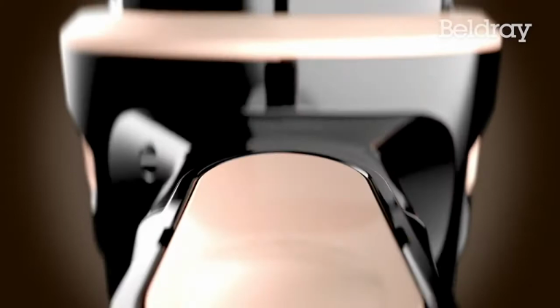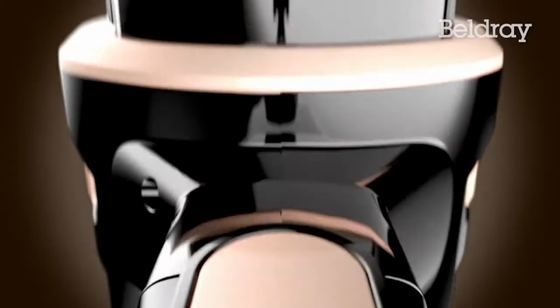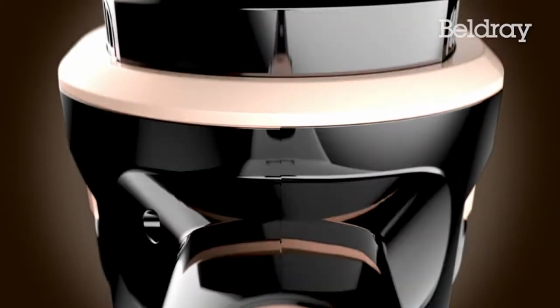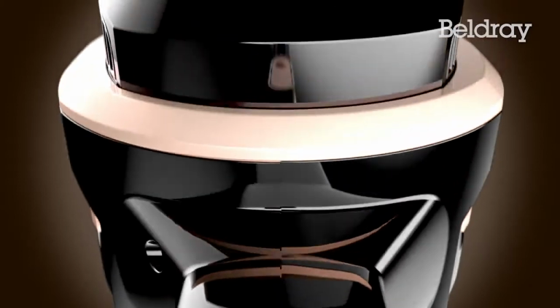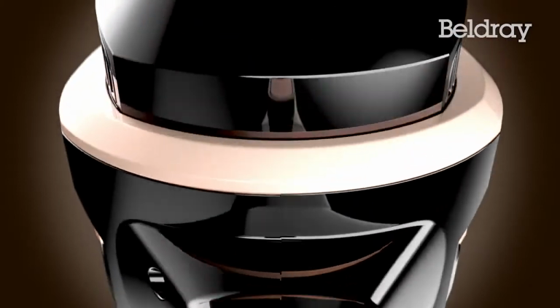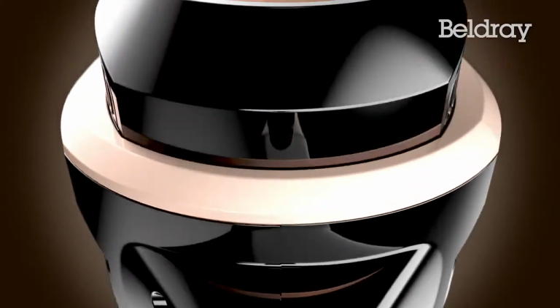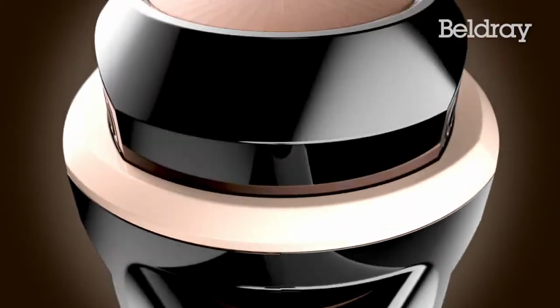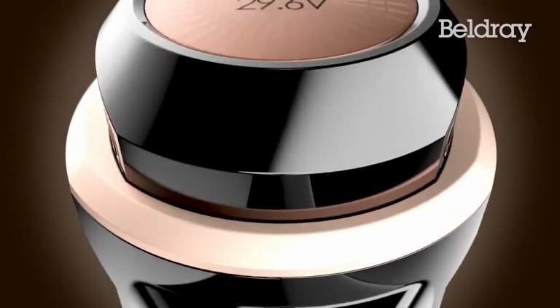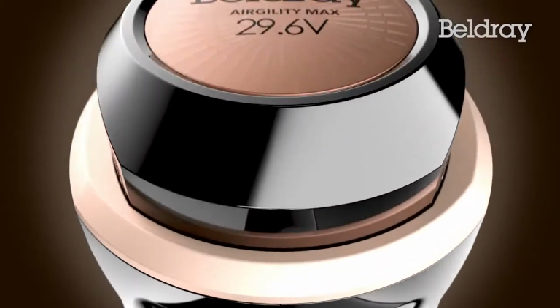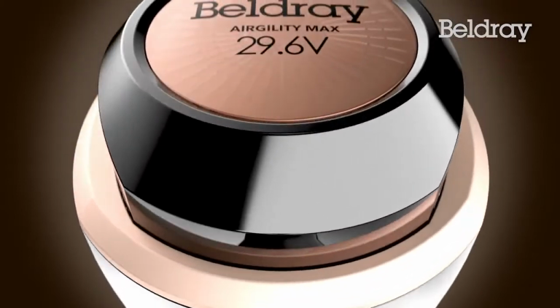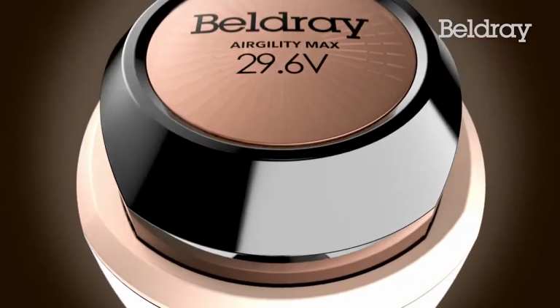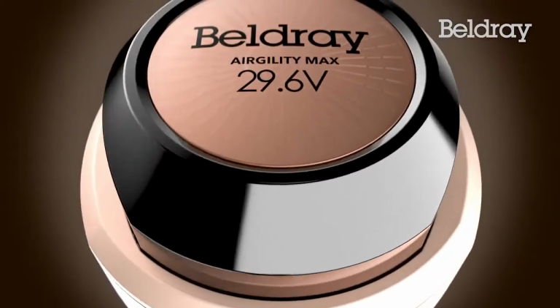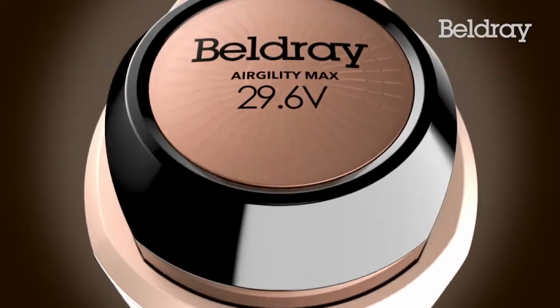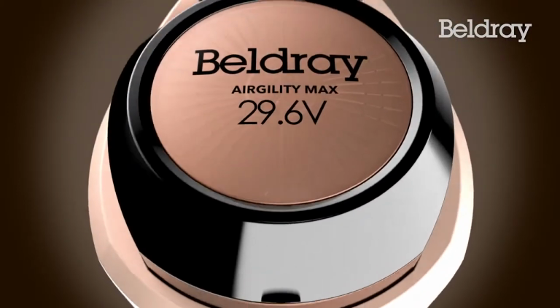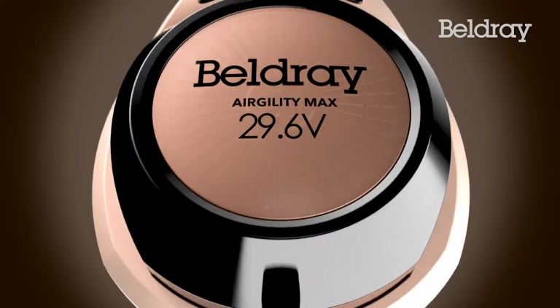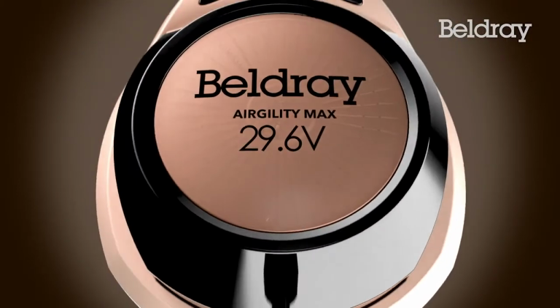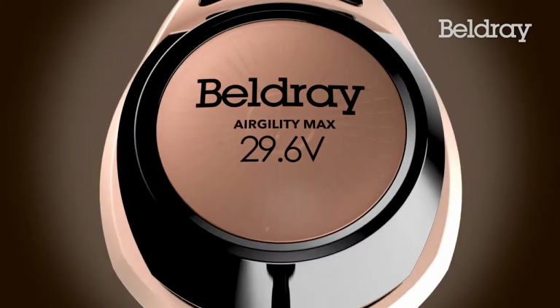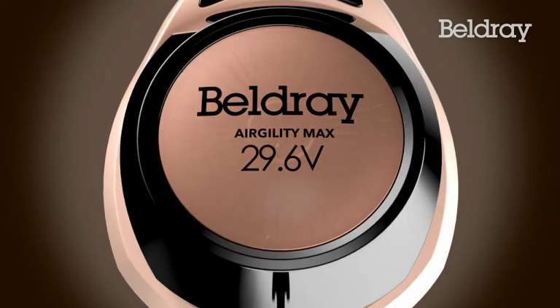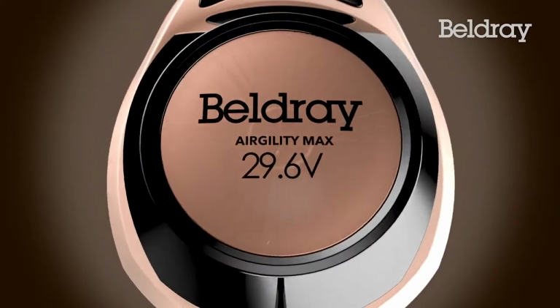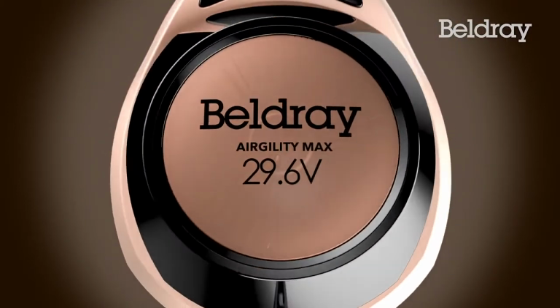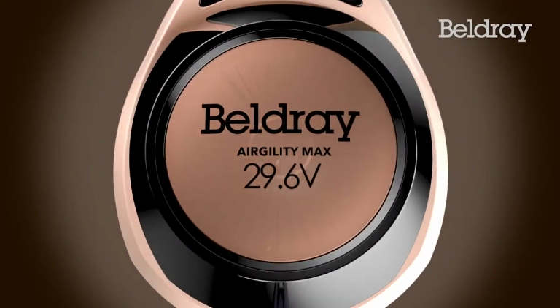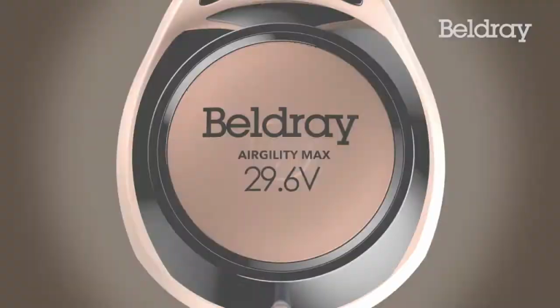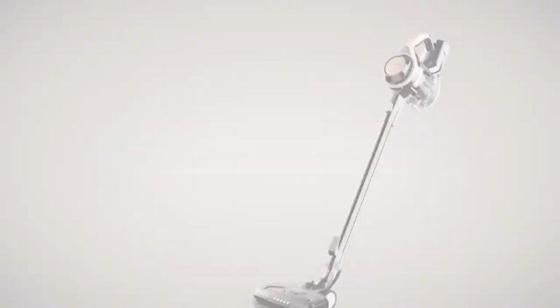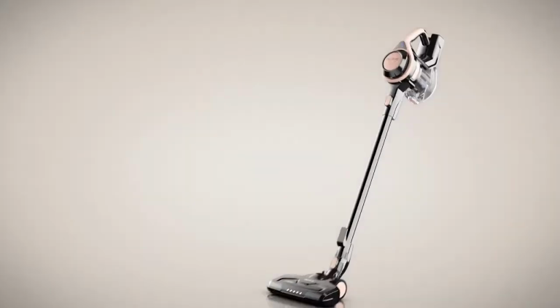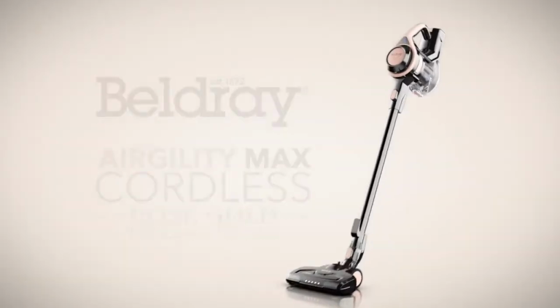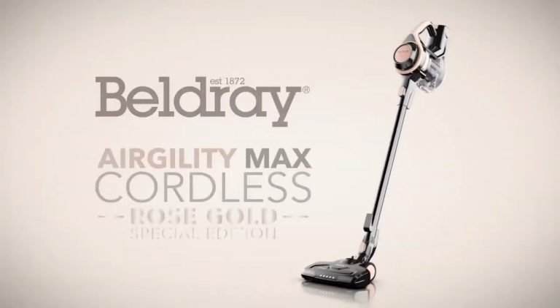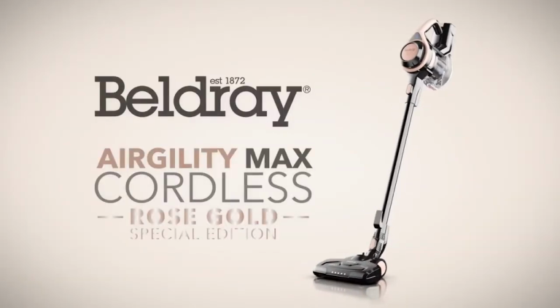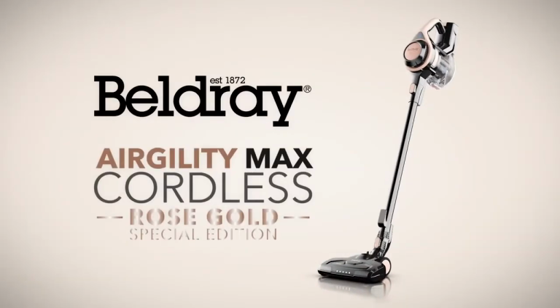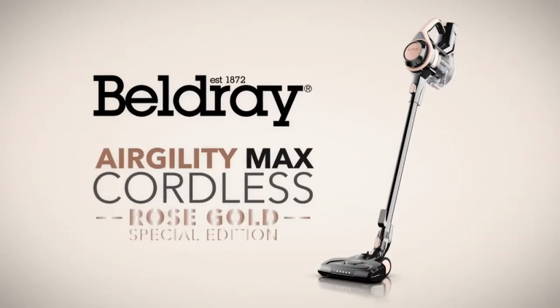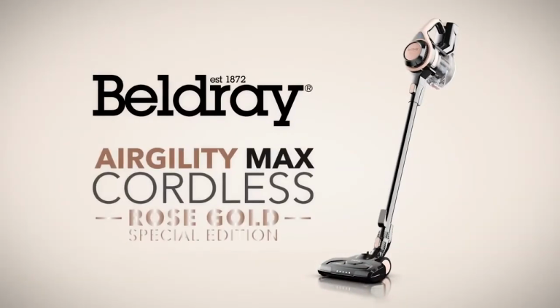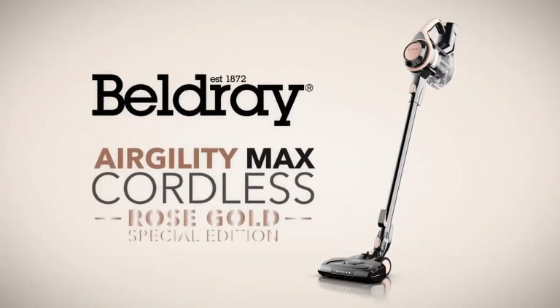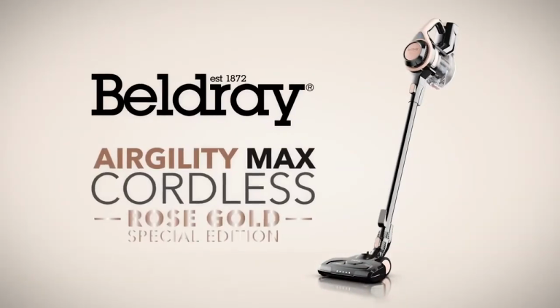Lightweight, powerful cleaning. The Rose Gold Agility Max Cordless.